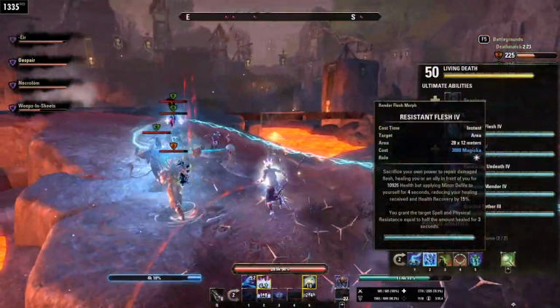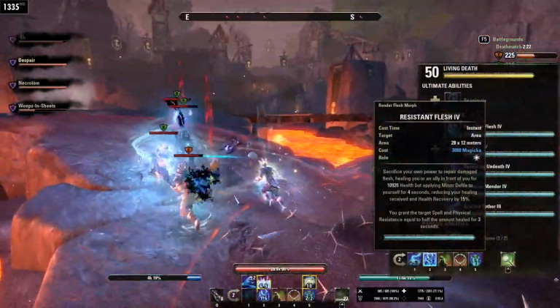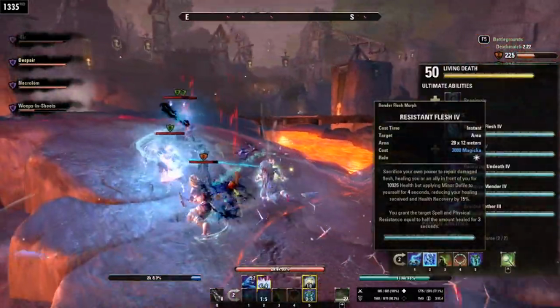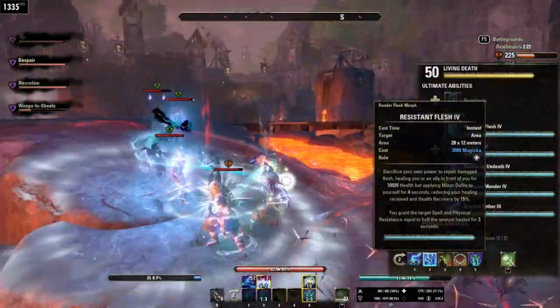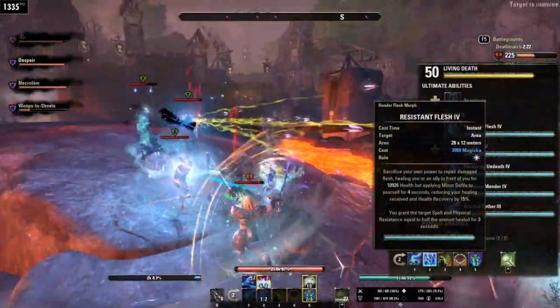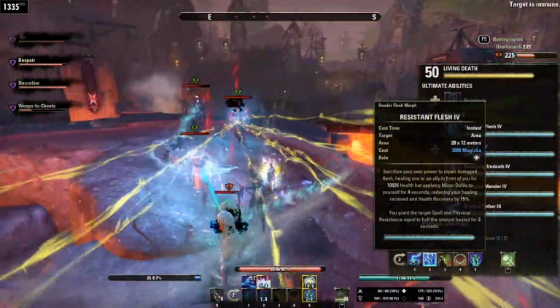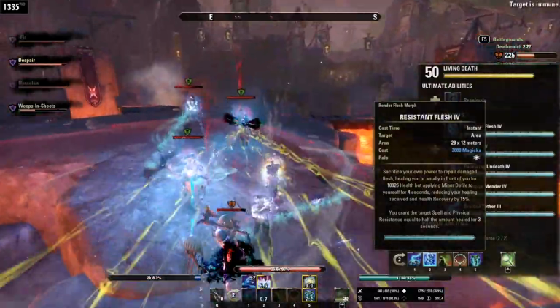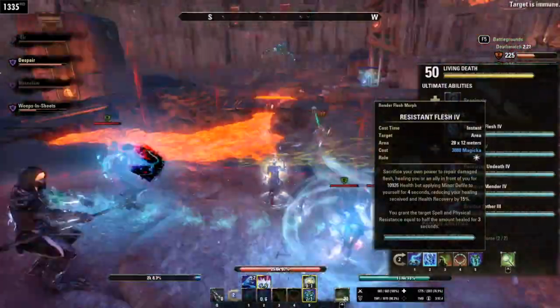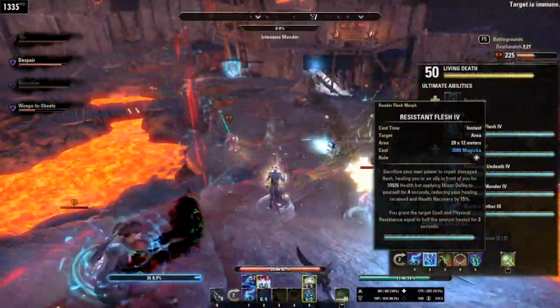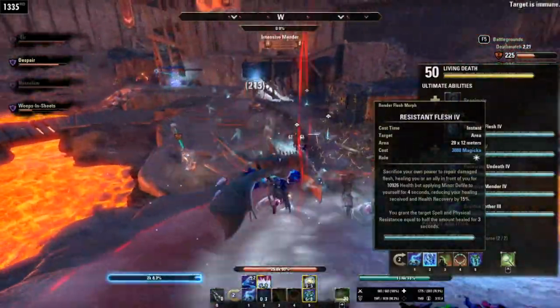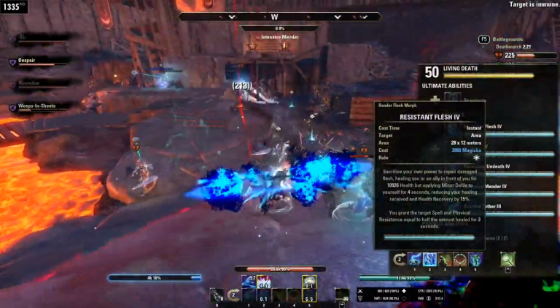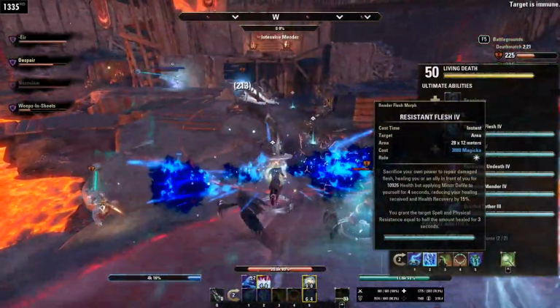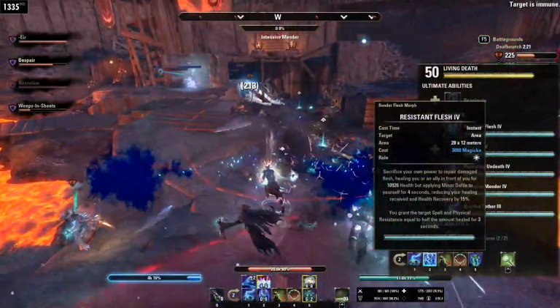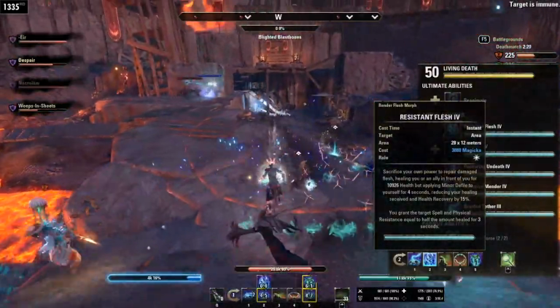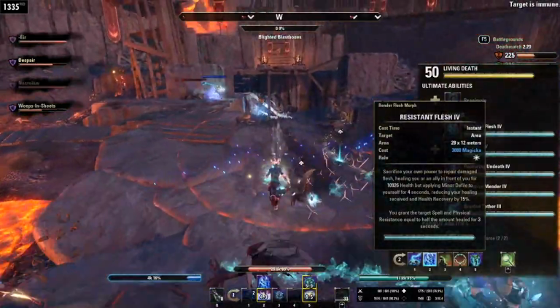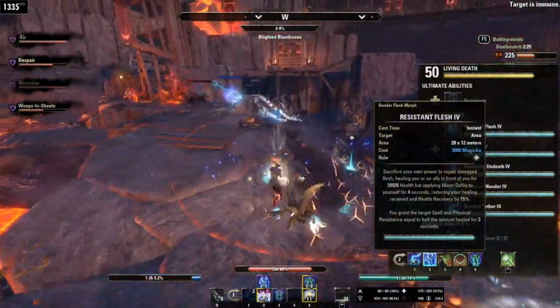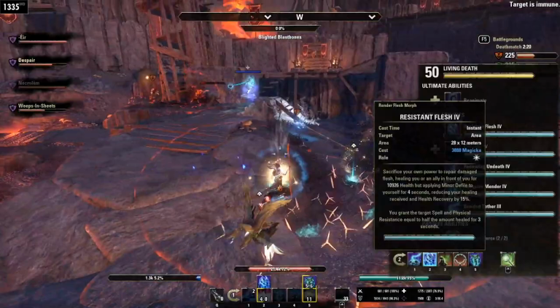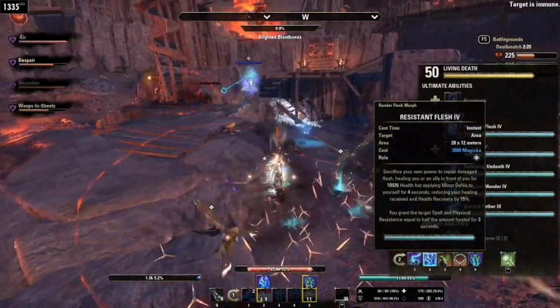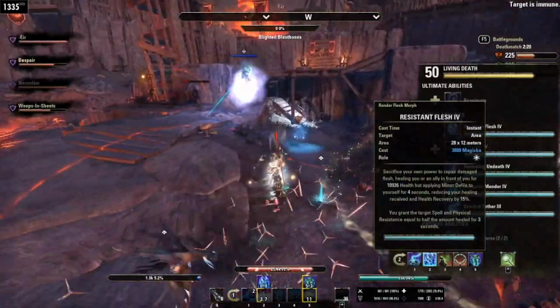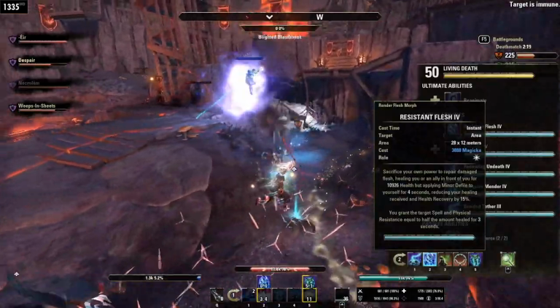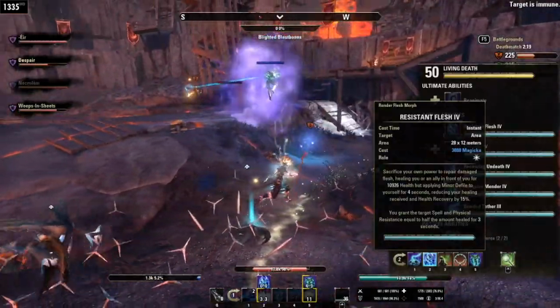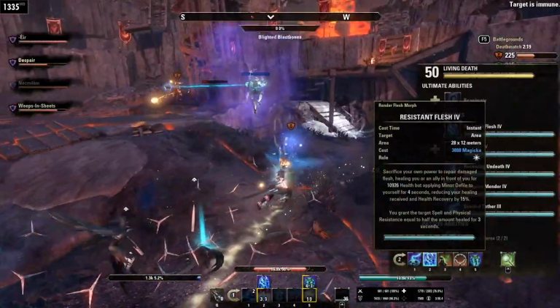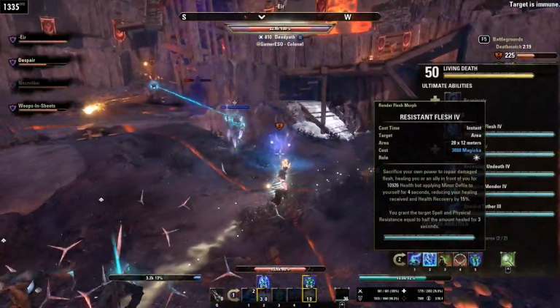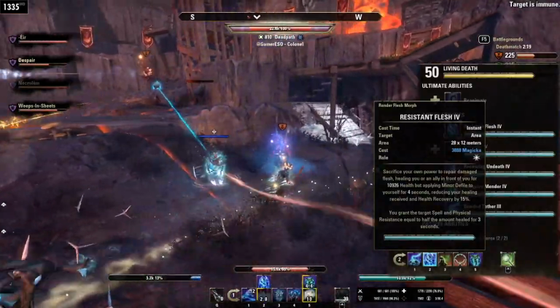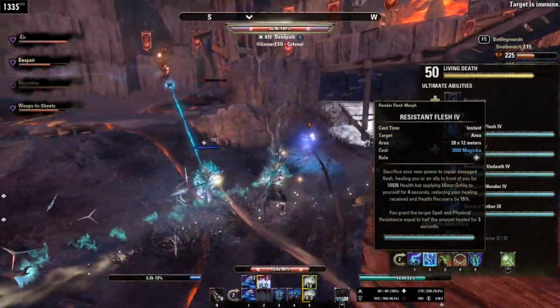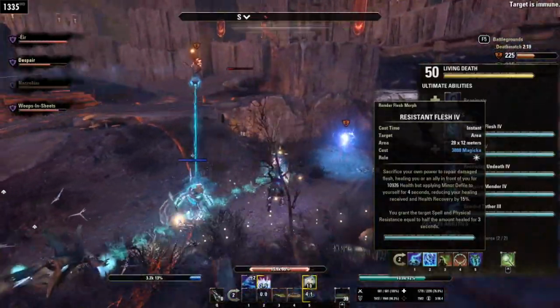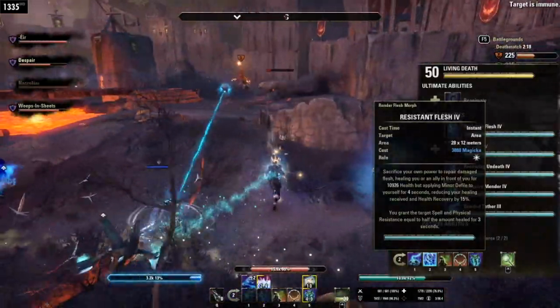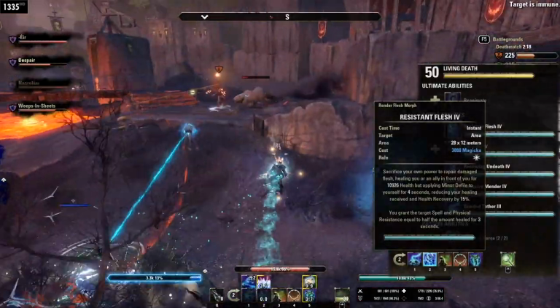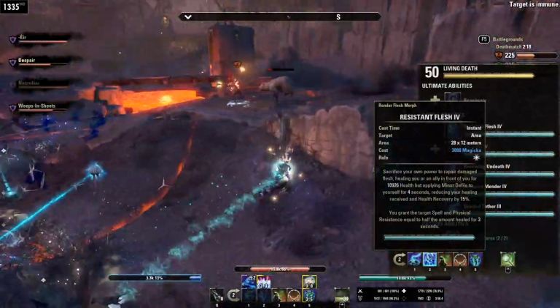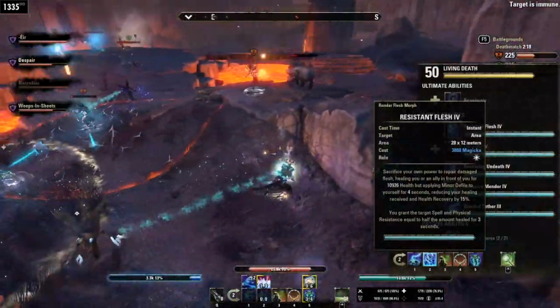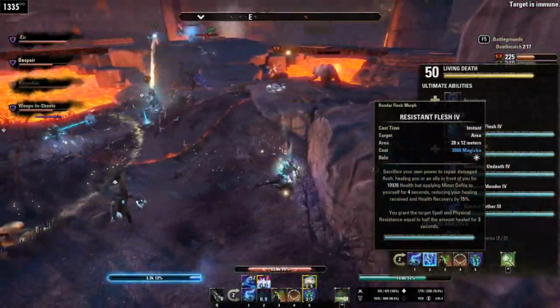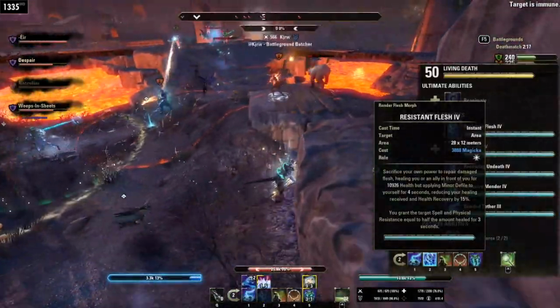I also have Resistant Flesh as my main burst heal. I actually hardly ever use this ability because the heals over time are so strong — they're usually sufficient, and by the time I'm reaching to cast it, my ally is already at full health. But once in a while you do need it to bring someone back from the brink of death, and it's a really powerful heal. When you're fully buffed the tooltip is around 11,000 or so, so really strong.